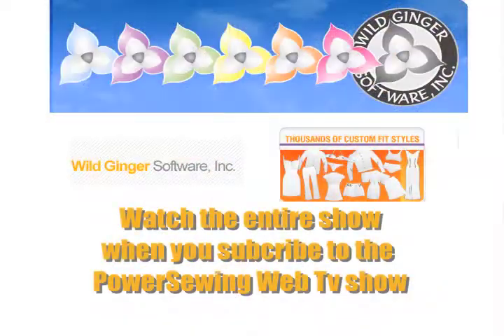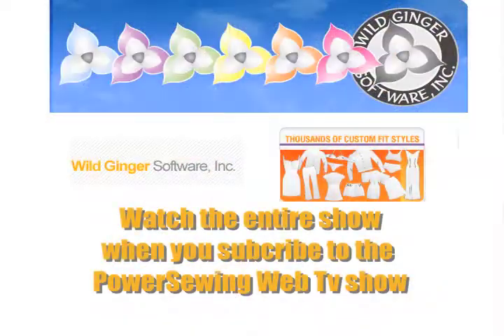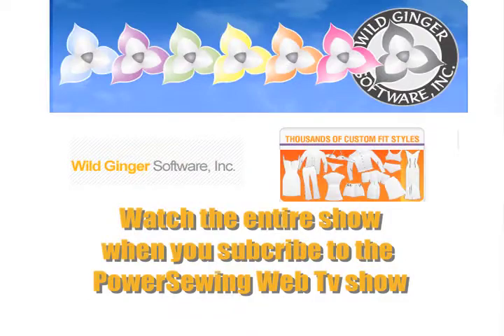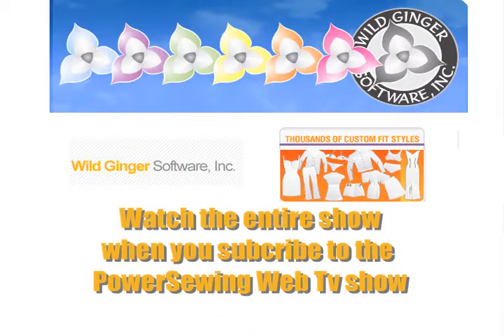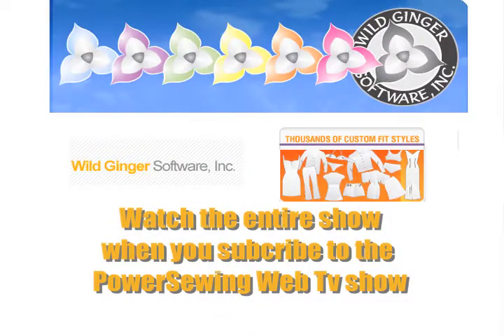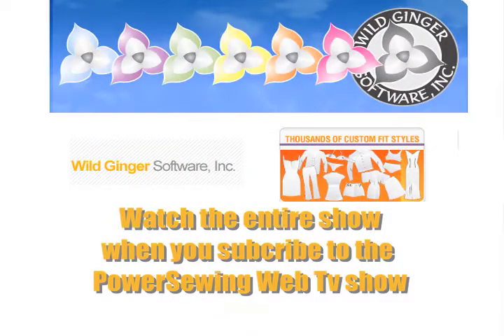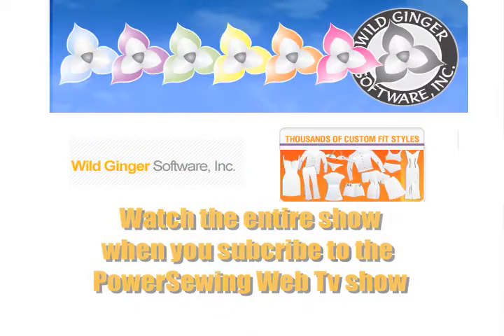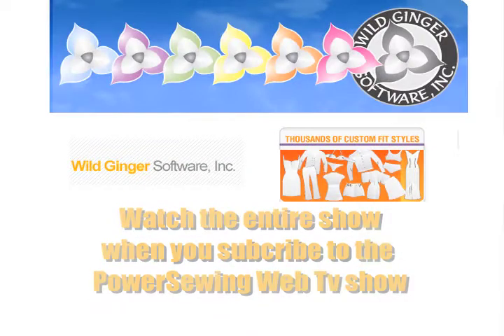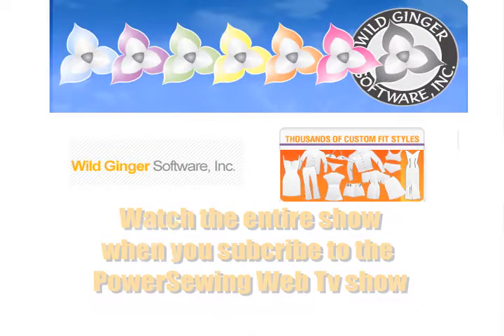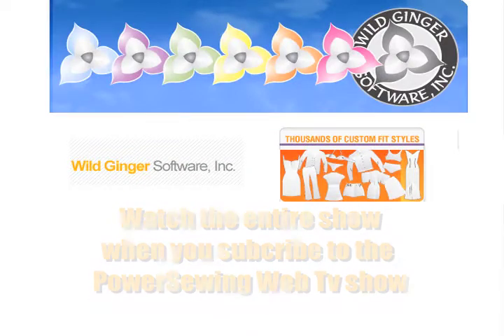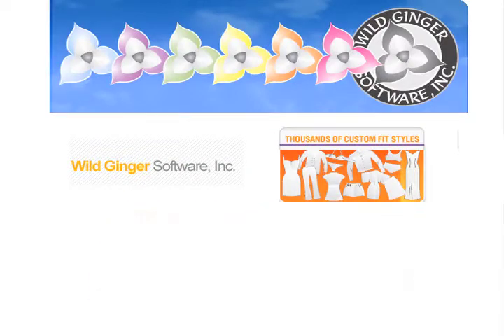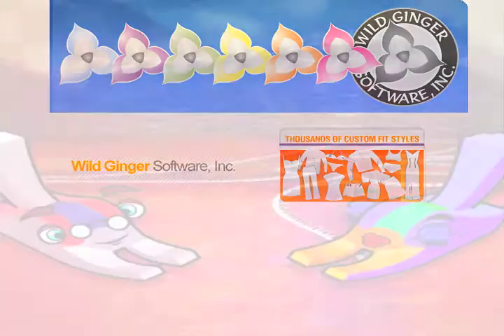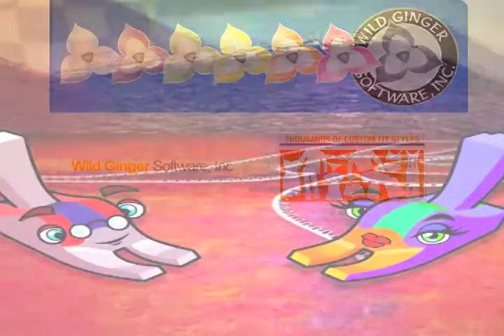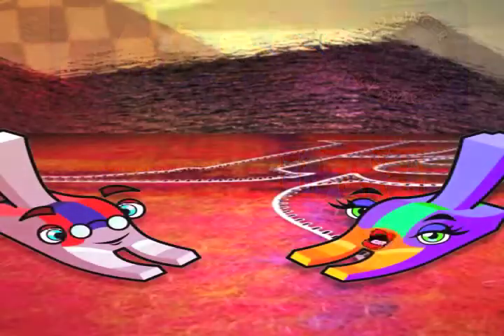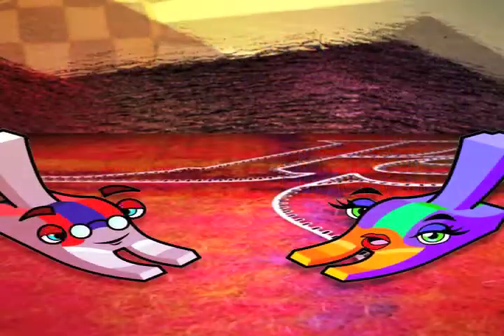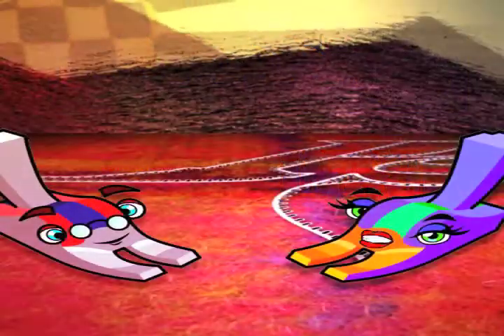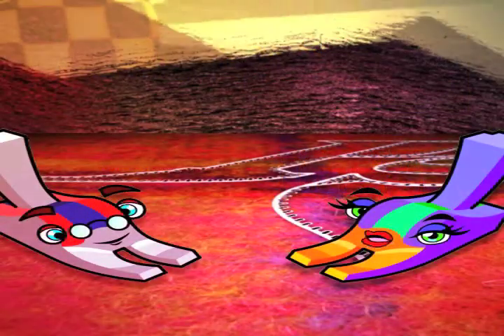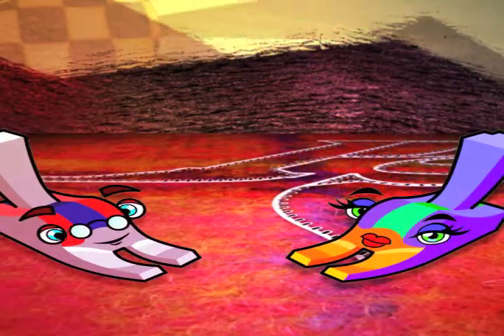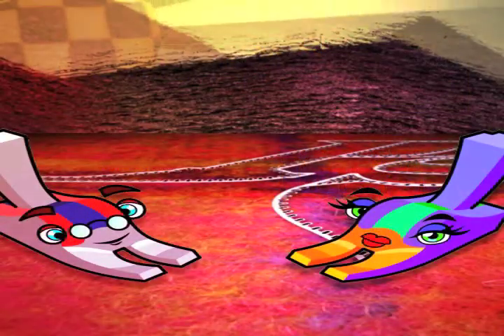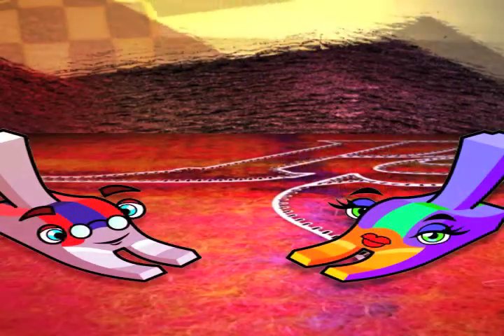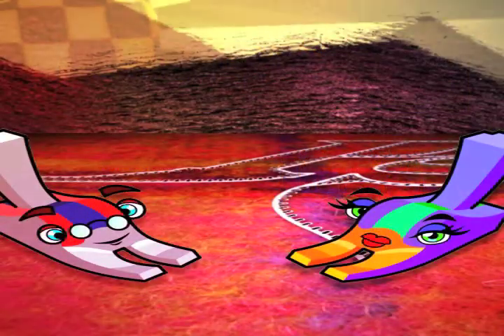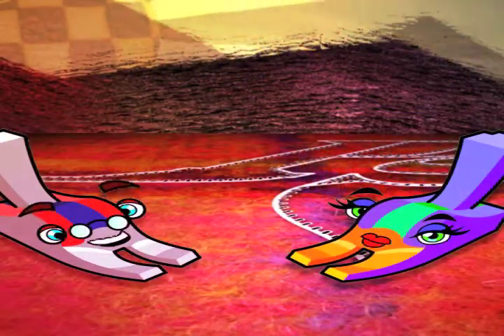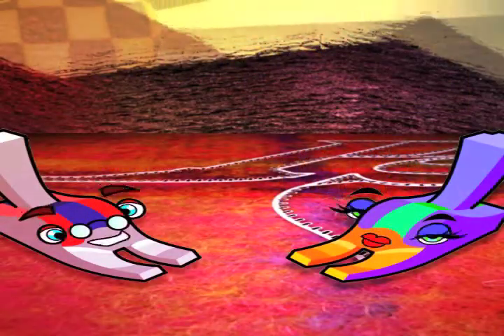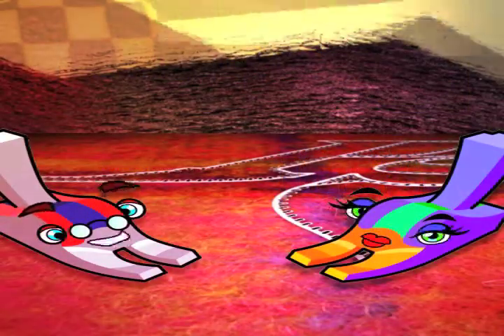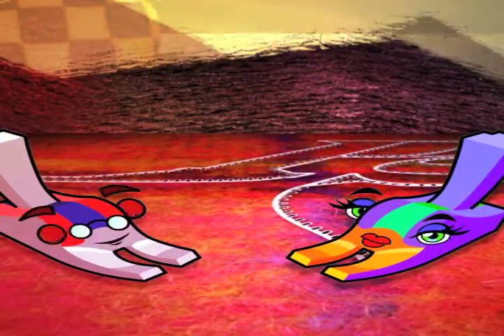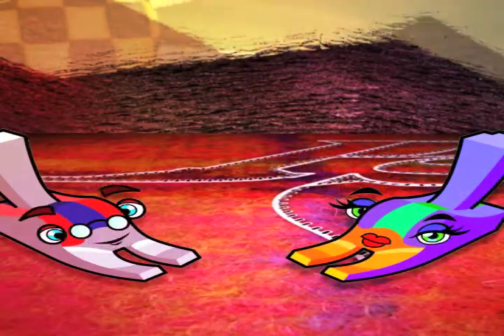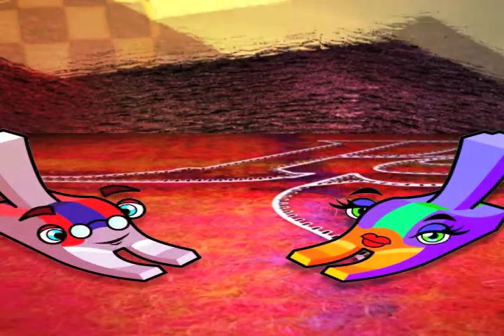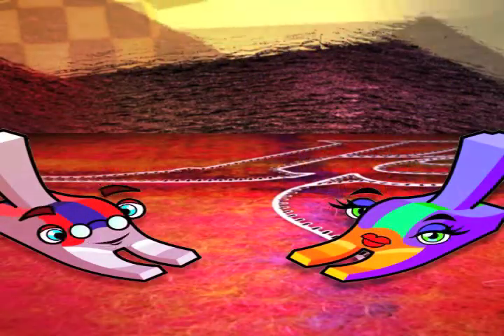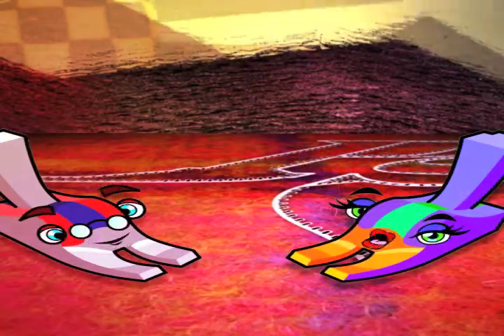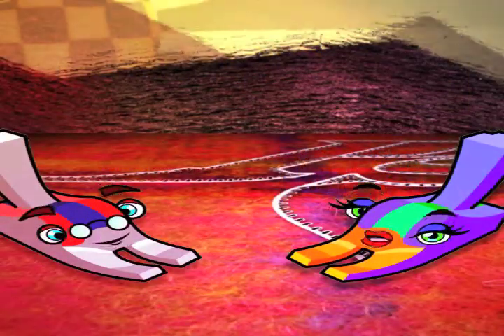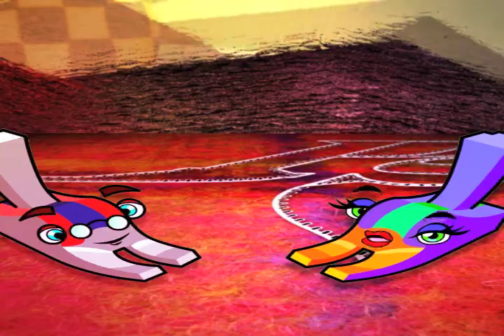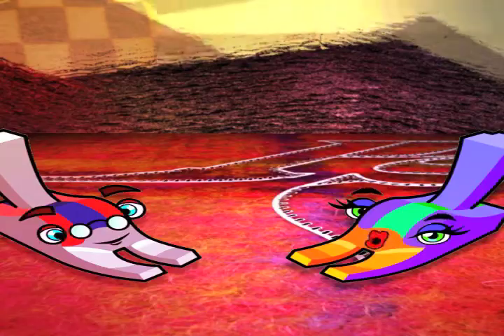This is a great bargain. I'm so thrilled you came. Thank you. So what do you think? About what? Power Sewing.